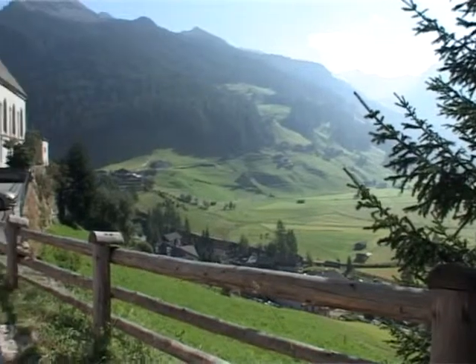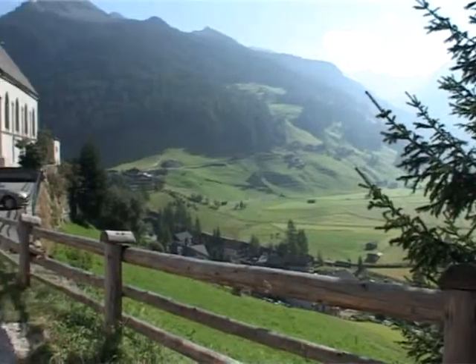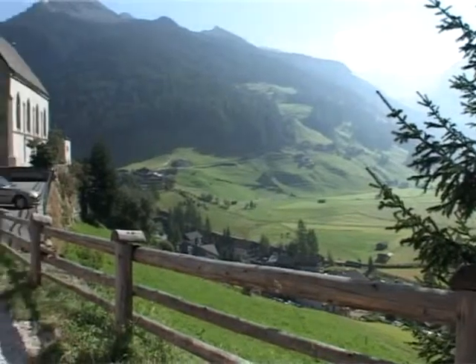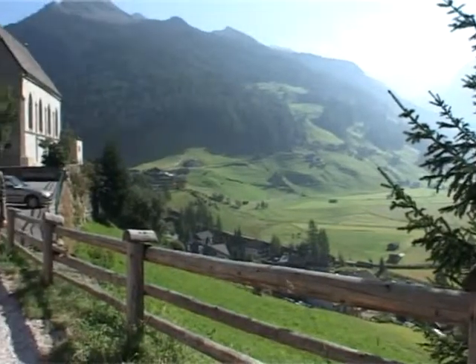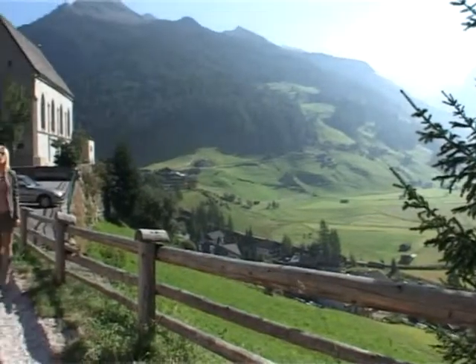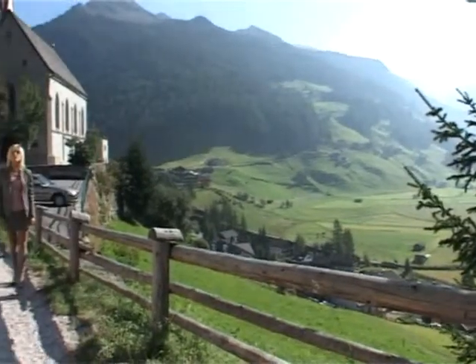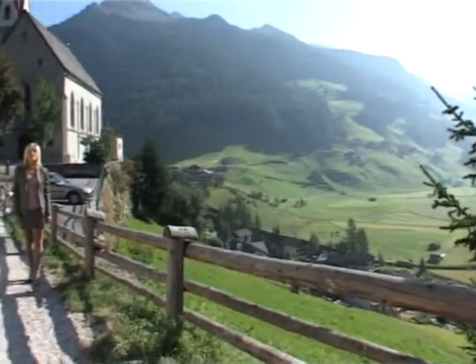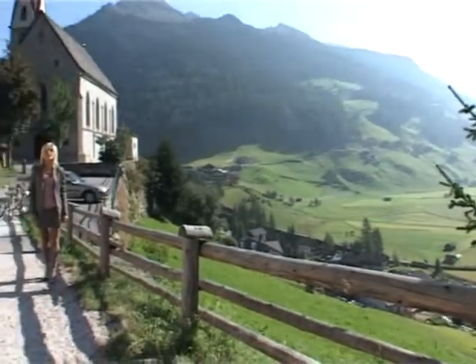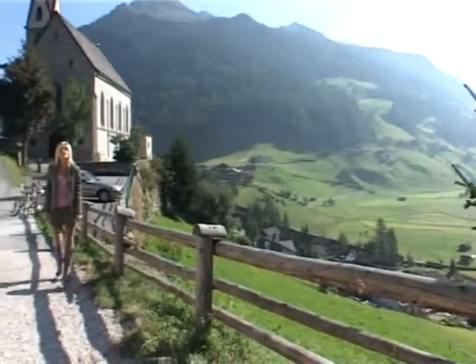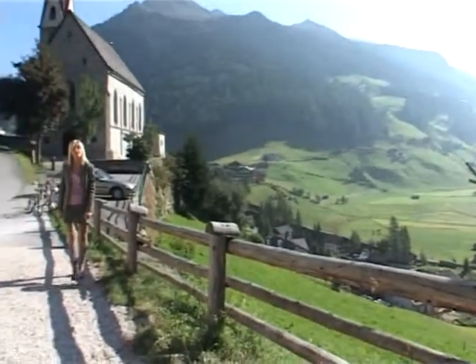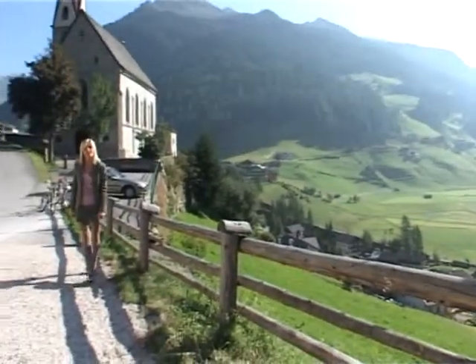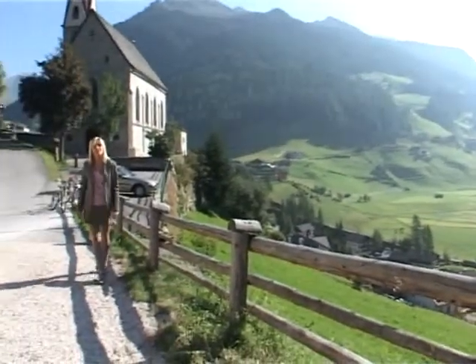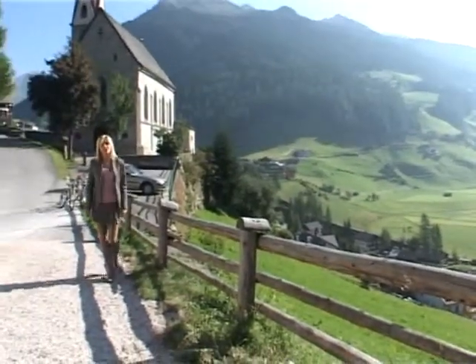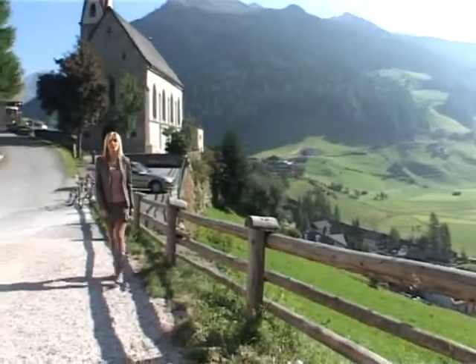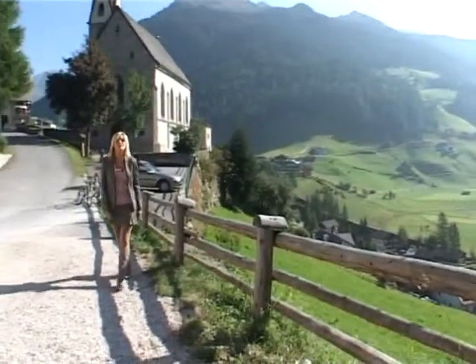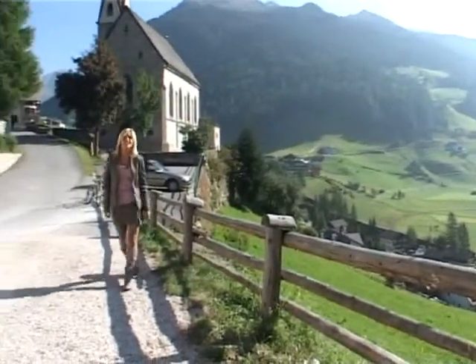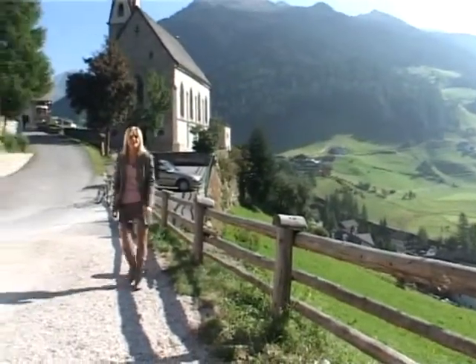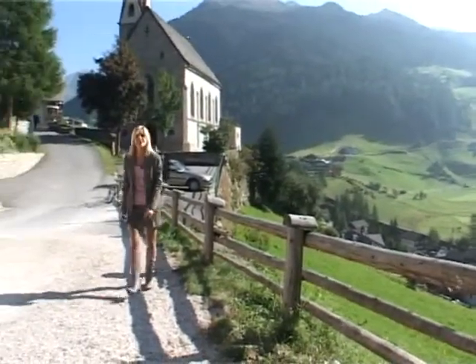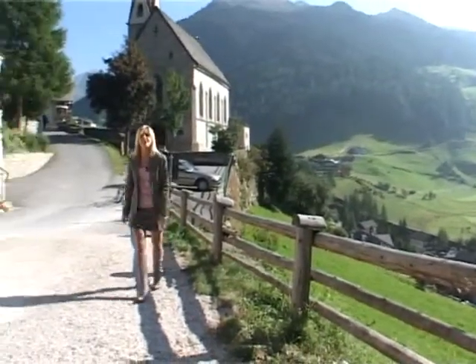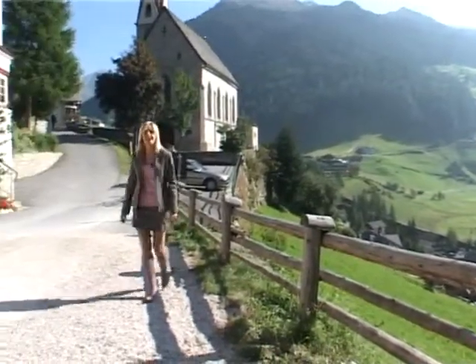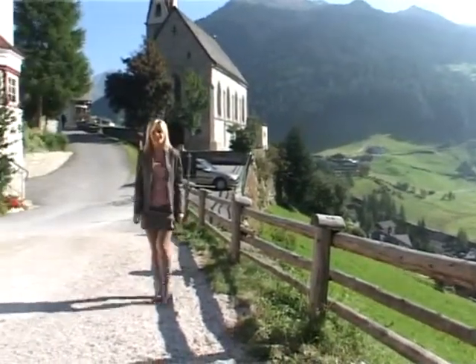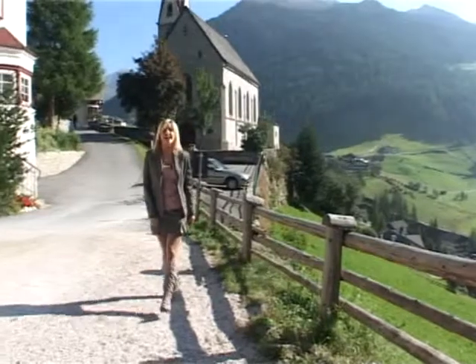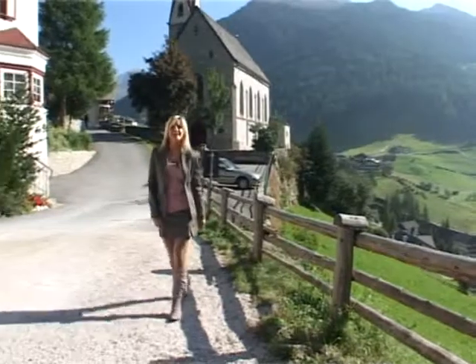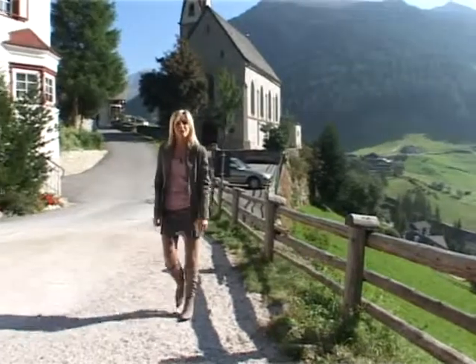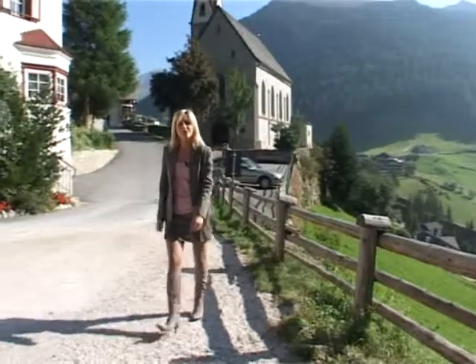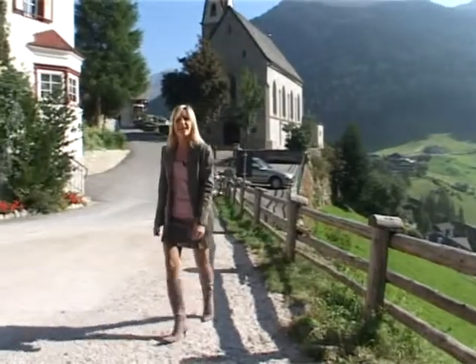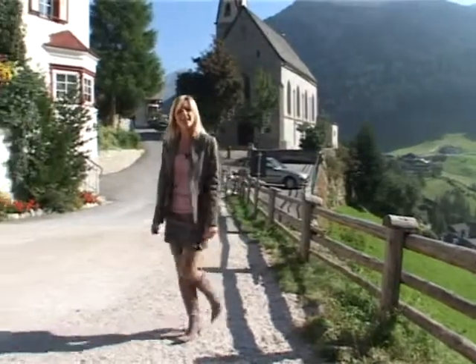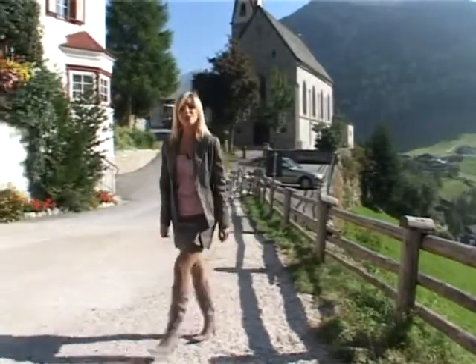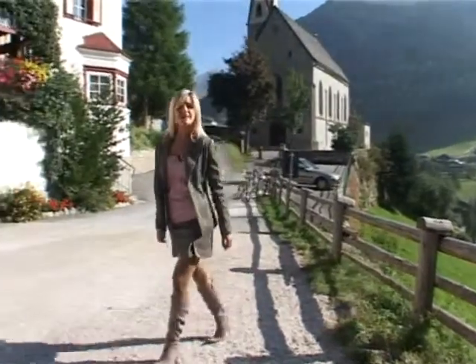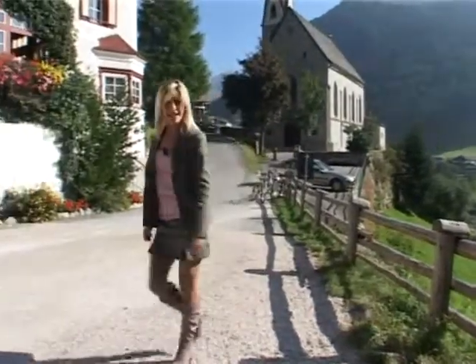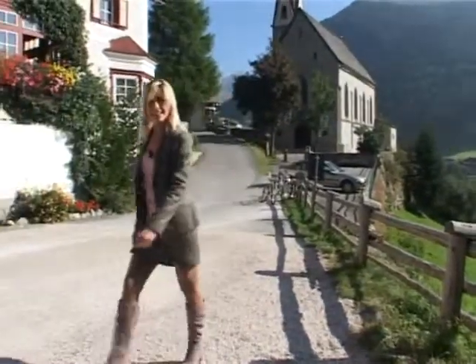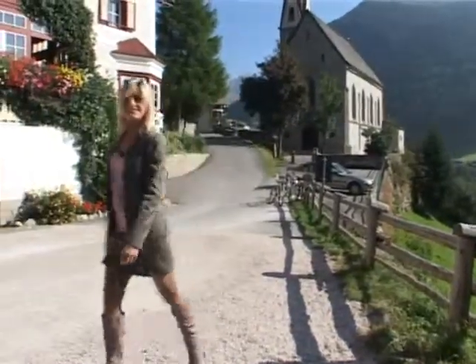In the magnificent Riva di Tures, one of the most beautiful and scenic villages of the Aurena Valley, let's go and see Hotel Berge.